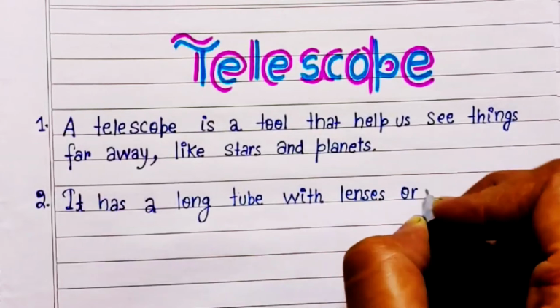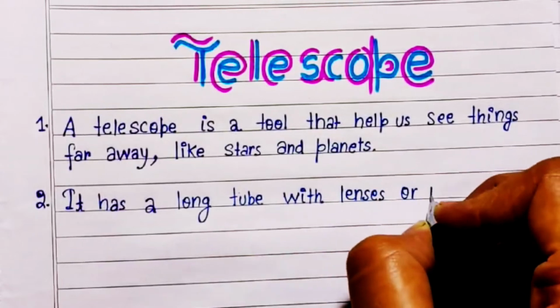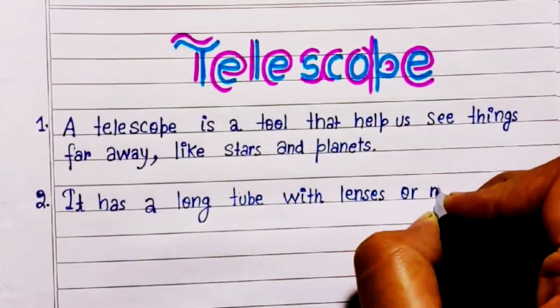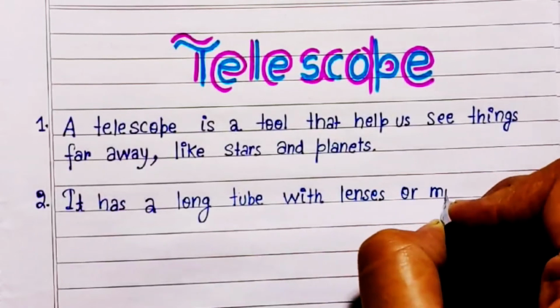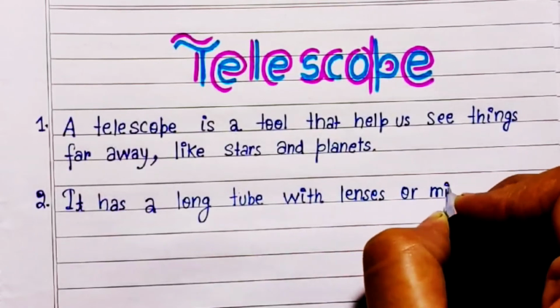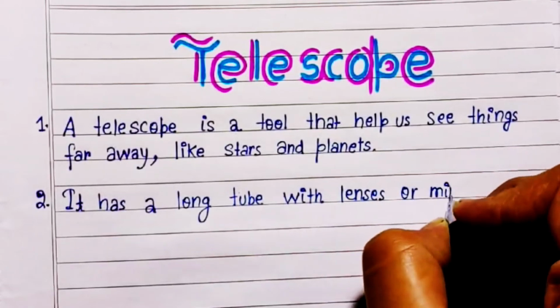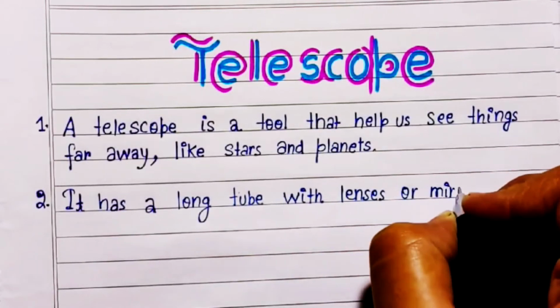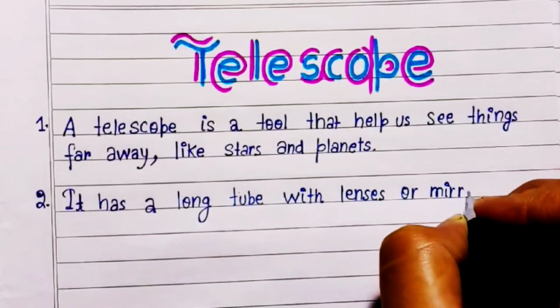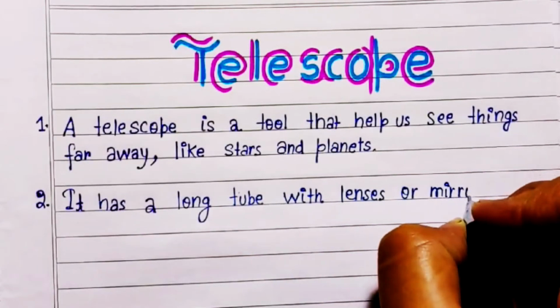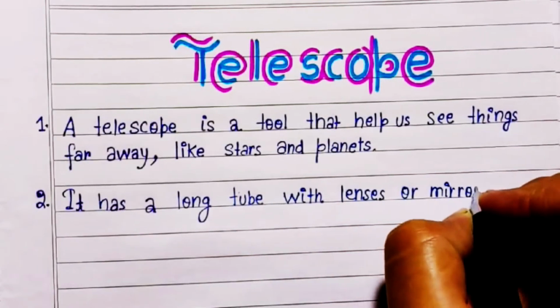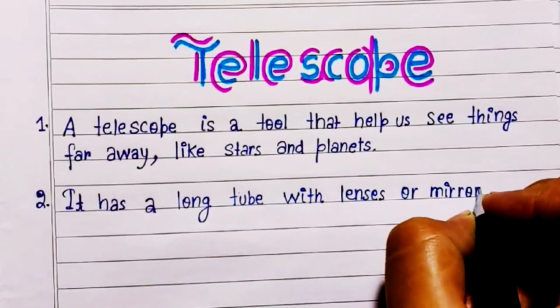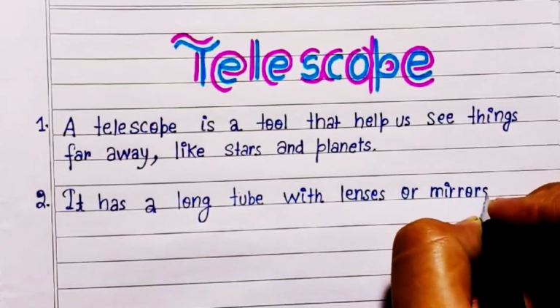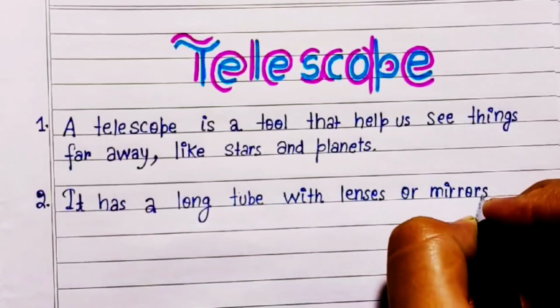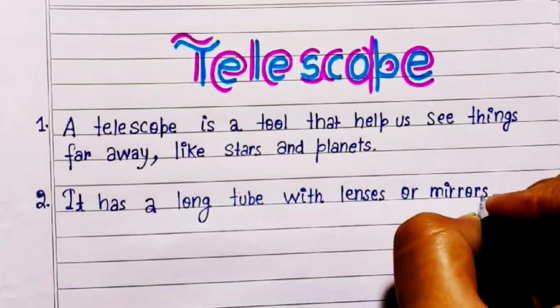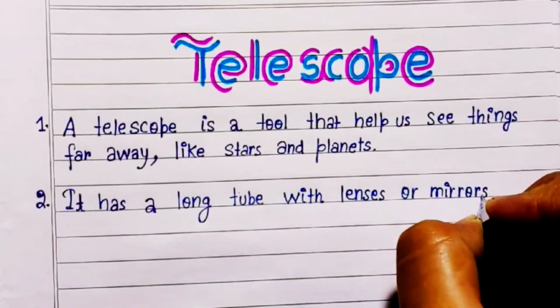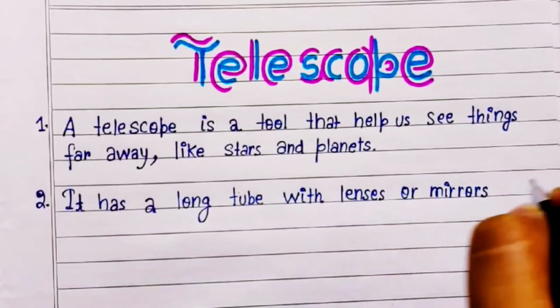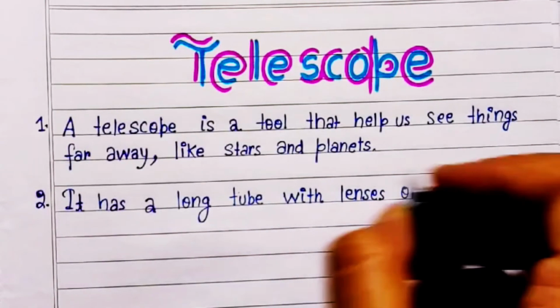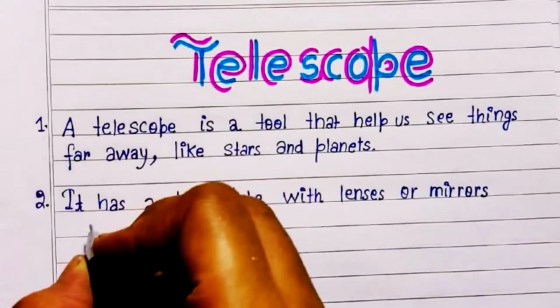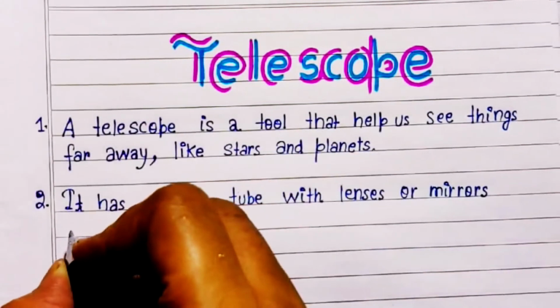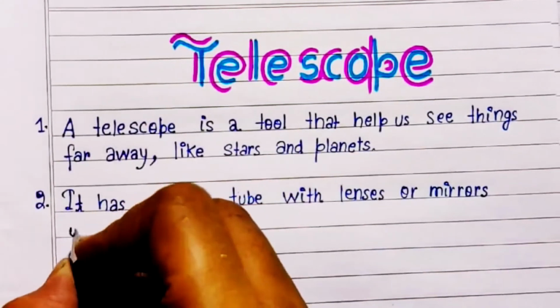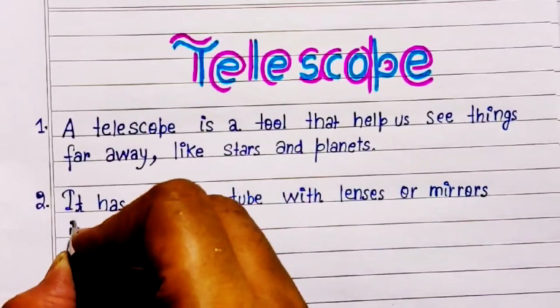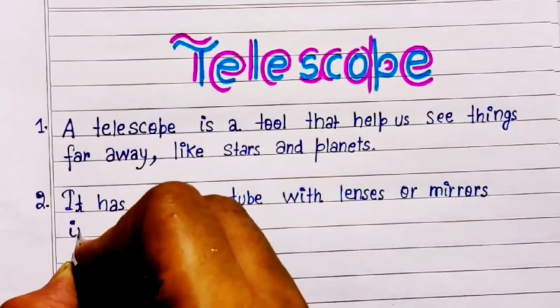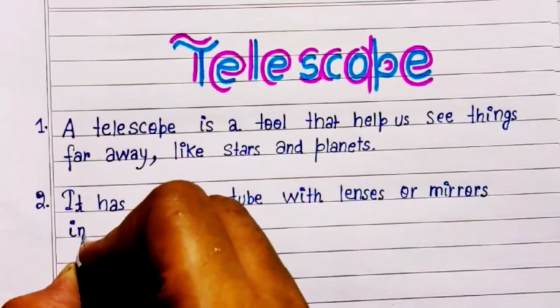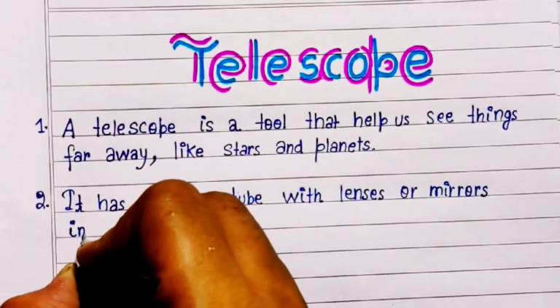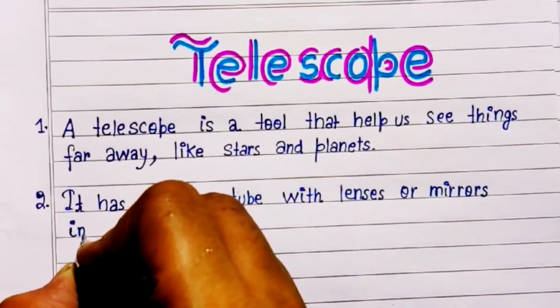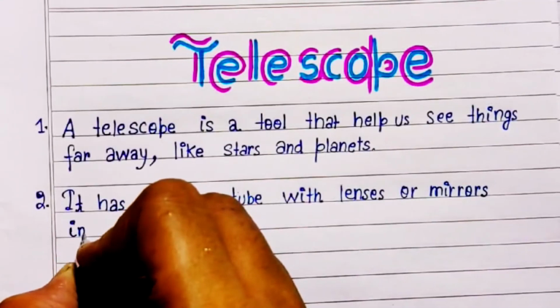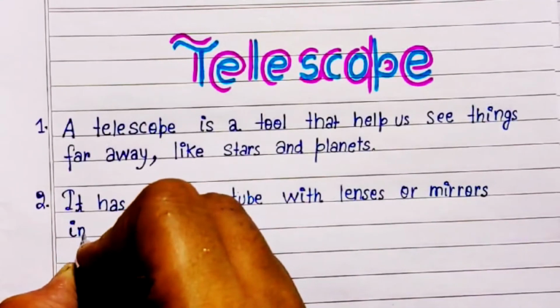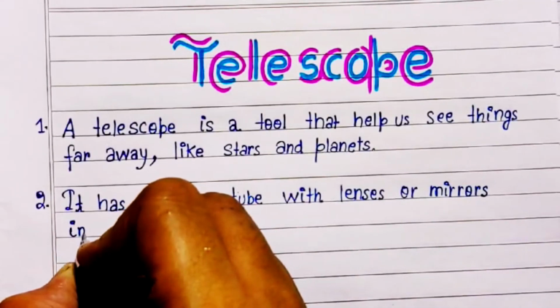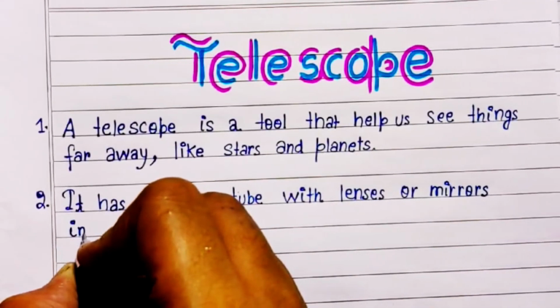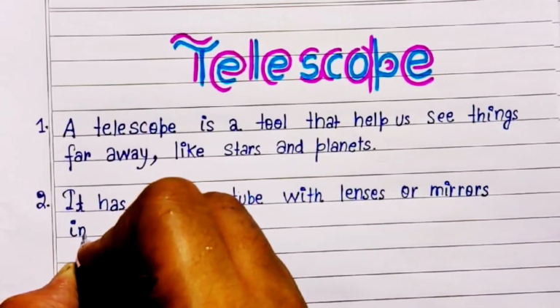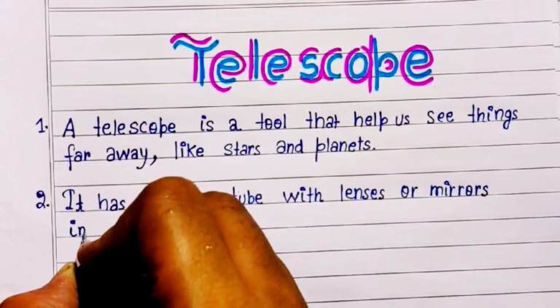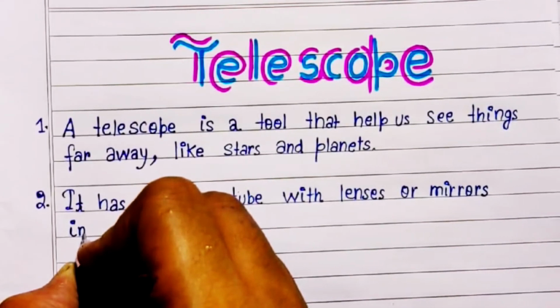A telescope is a tool that helps us see things far away, like stars and planets.